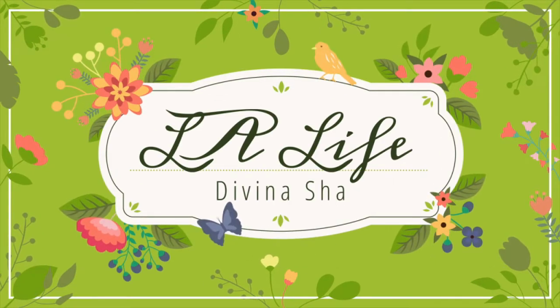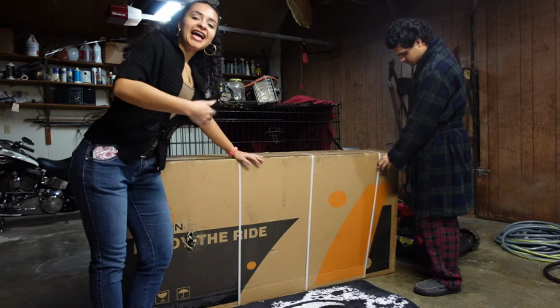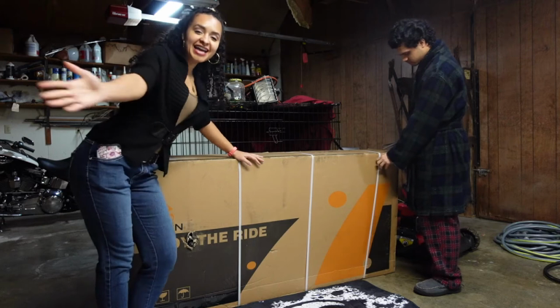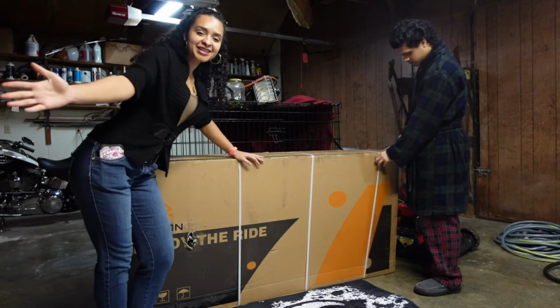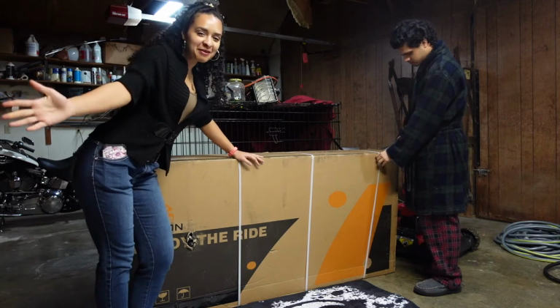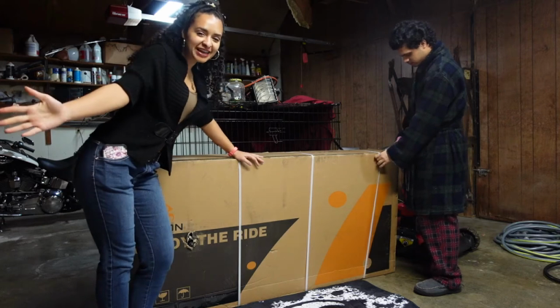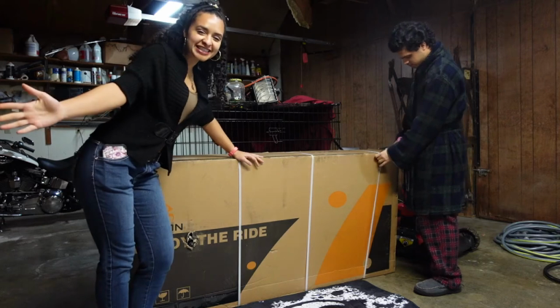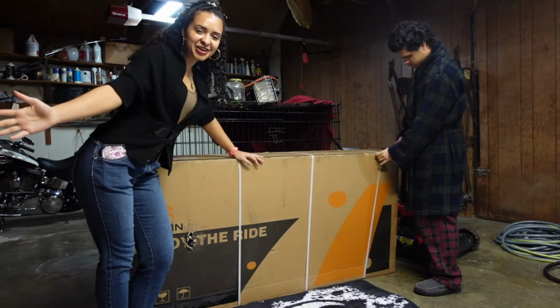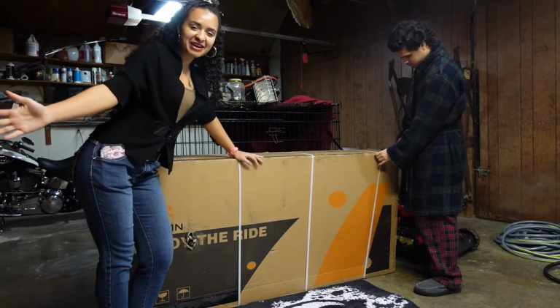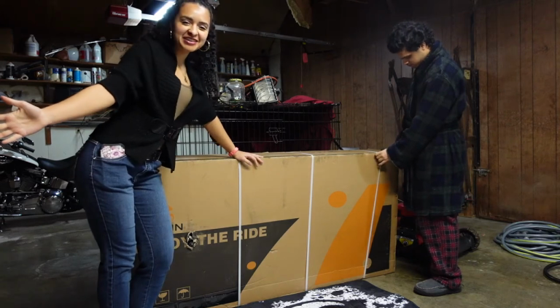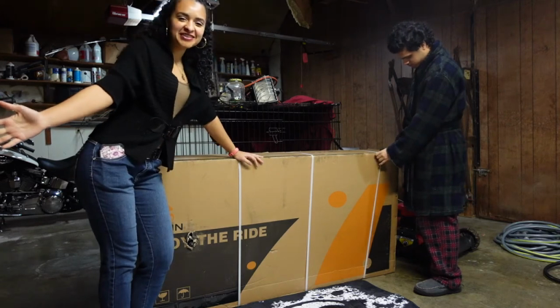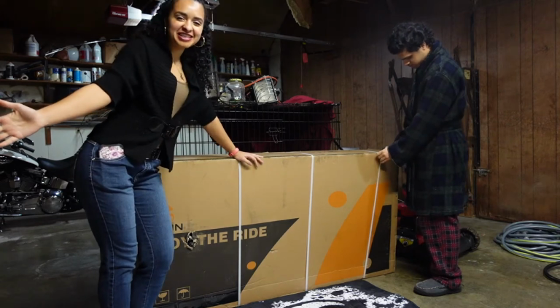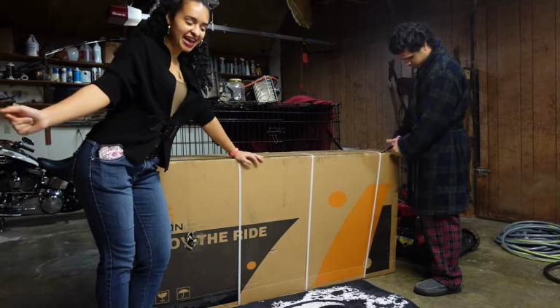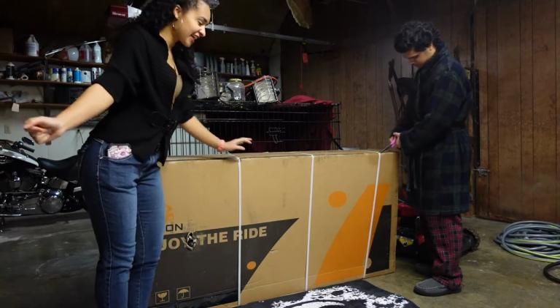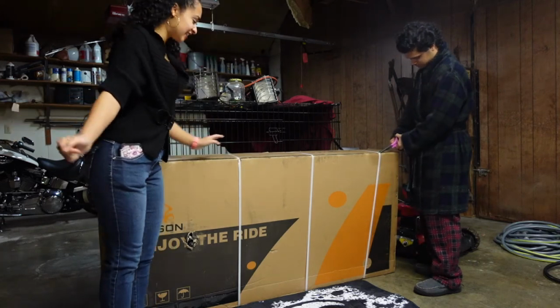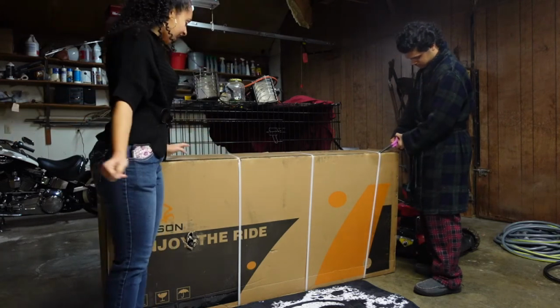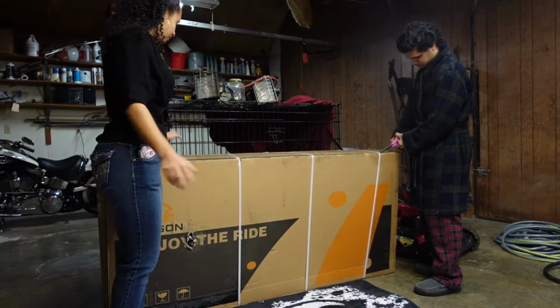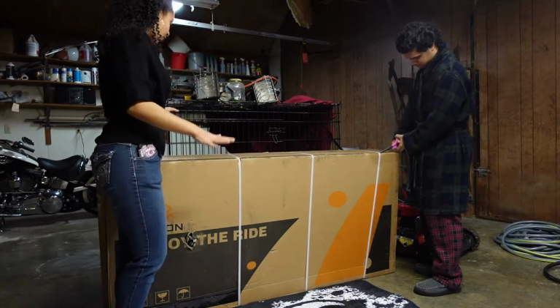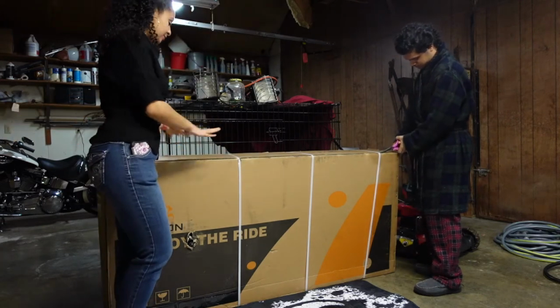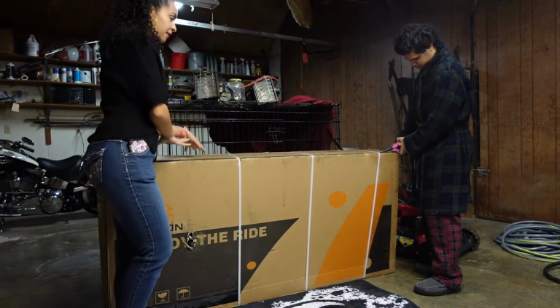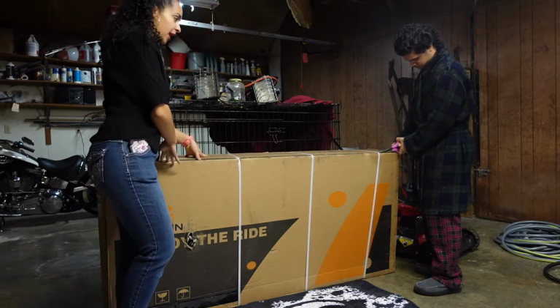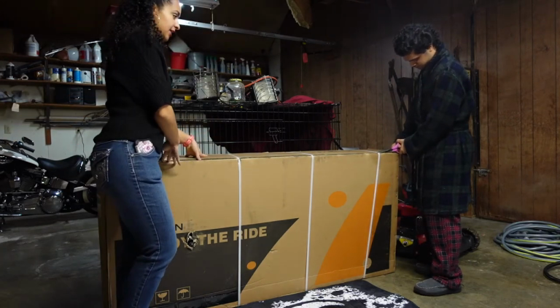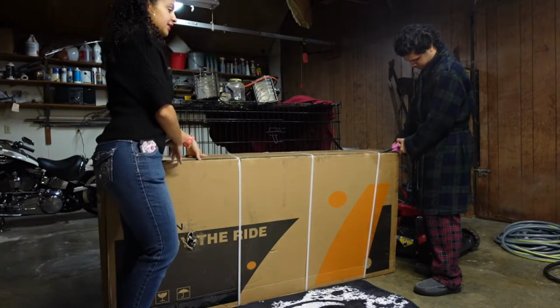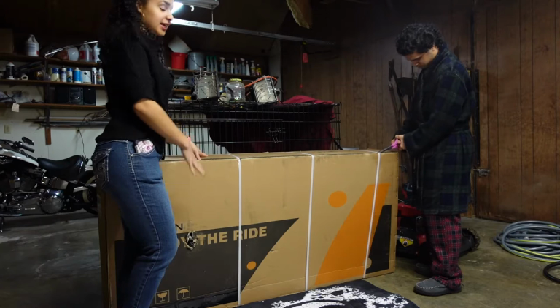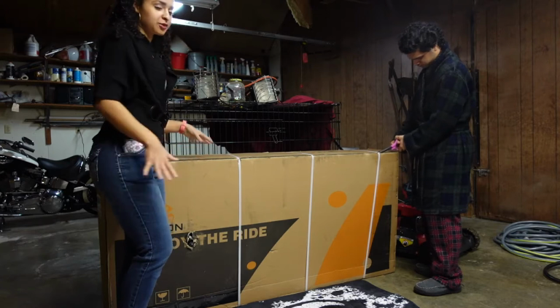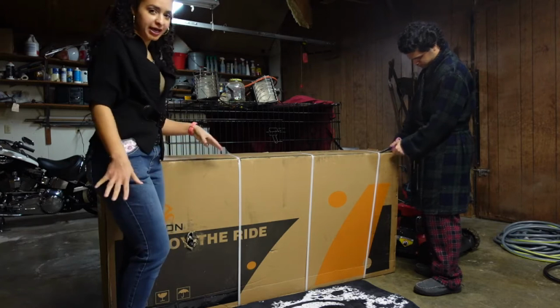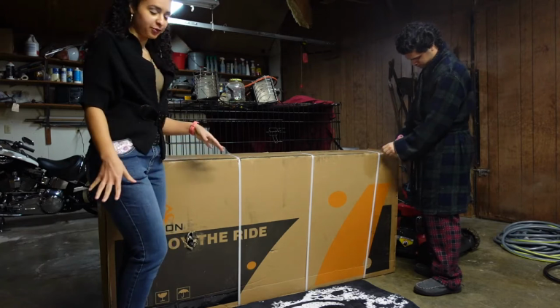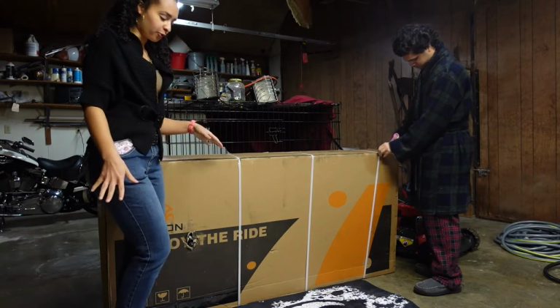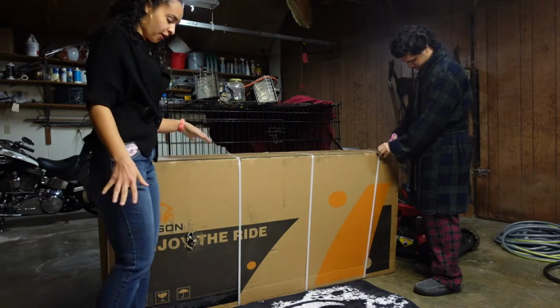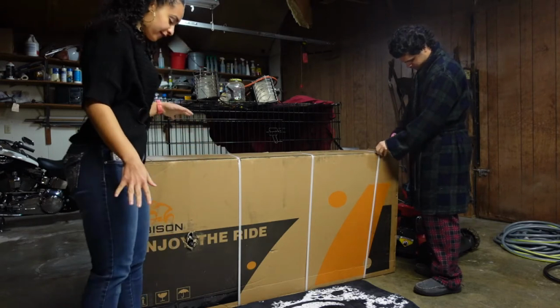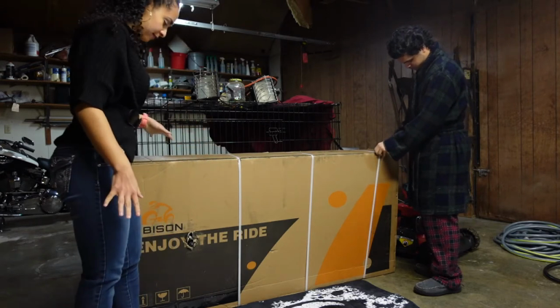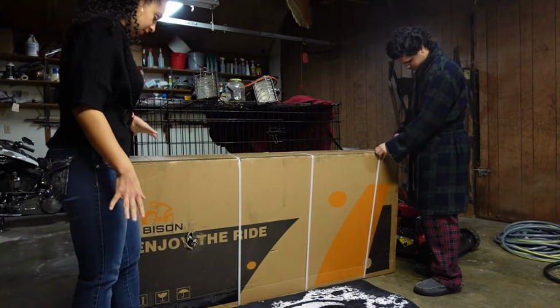Hey guys, welcome back to this channel. My name is Savina Shay and today we are going to be unboxing this electric bike that we ordered off of Amazon.